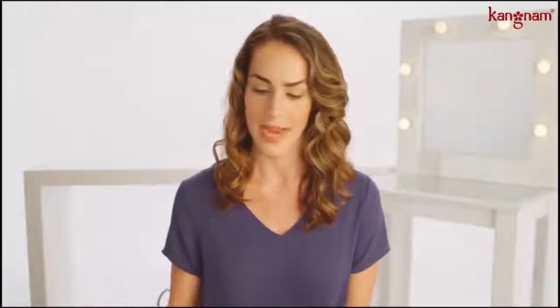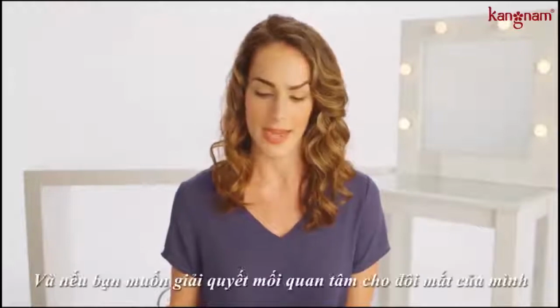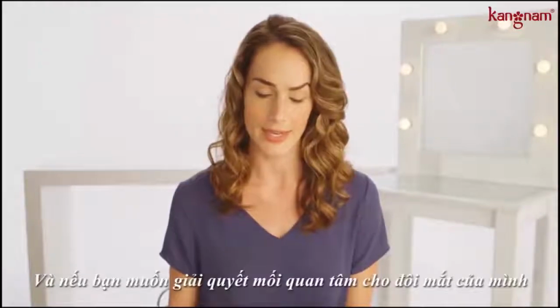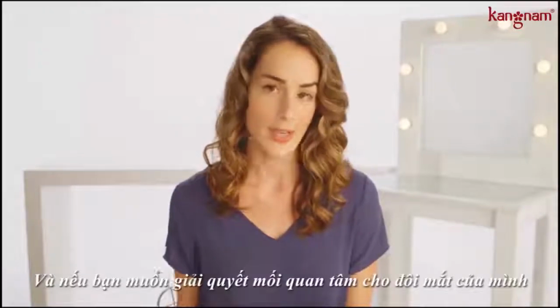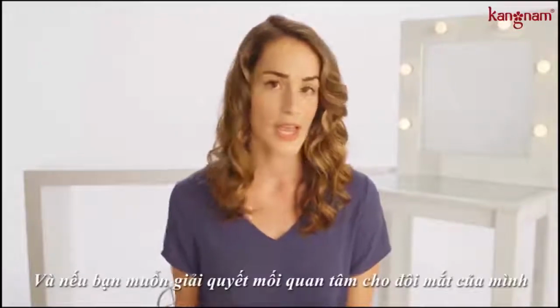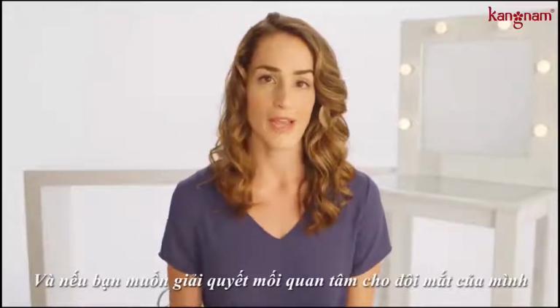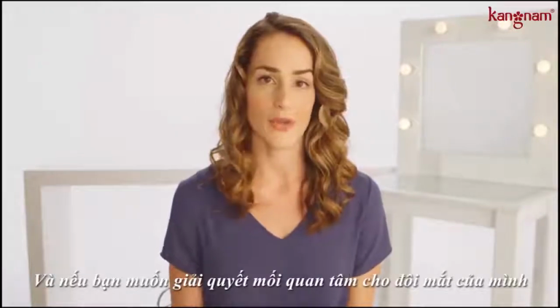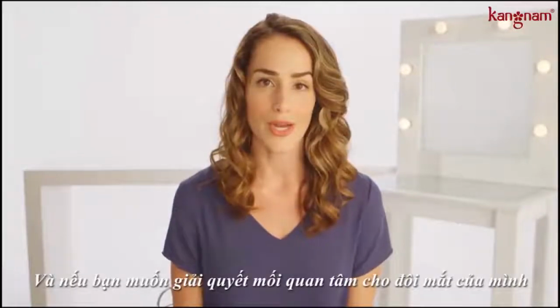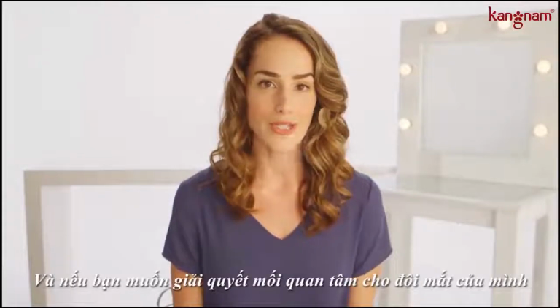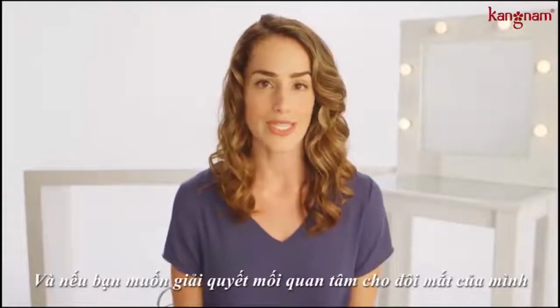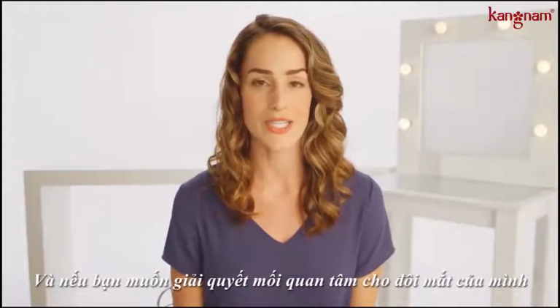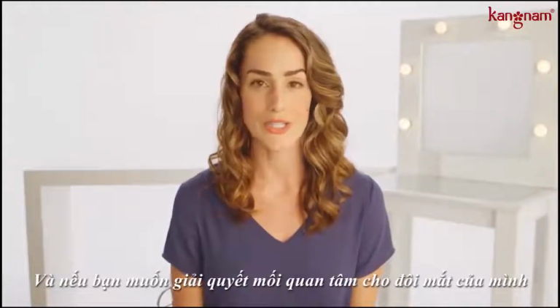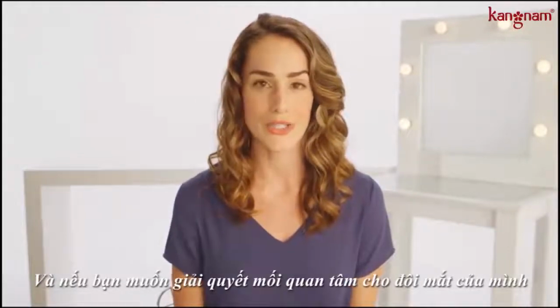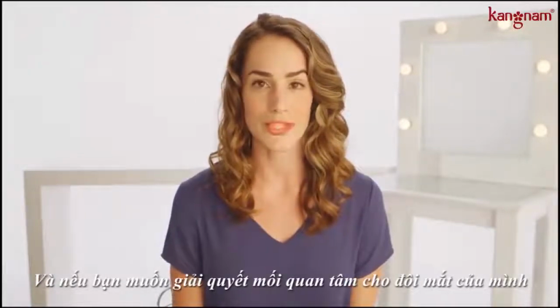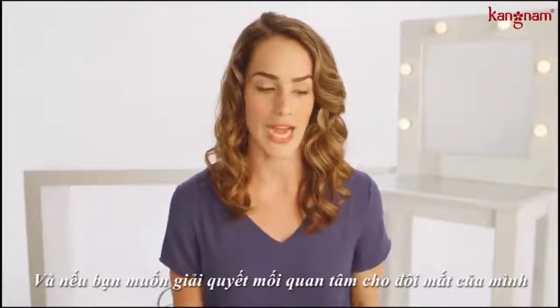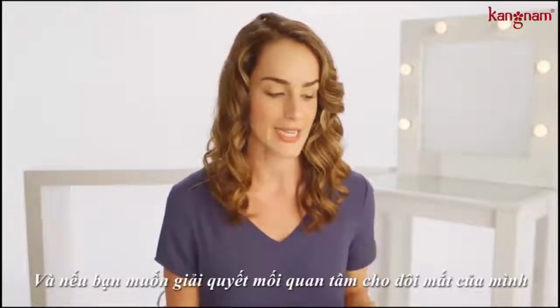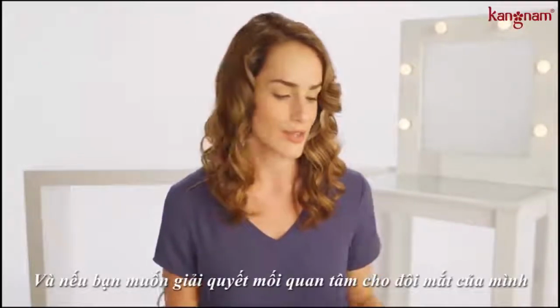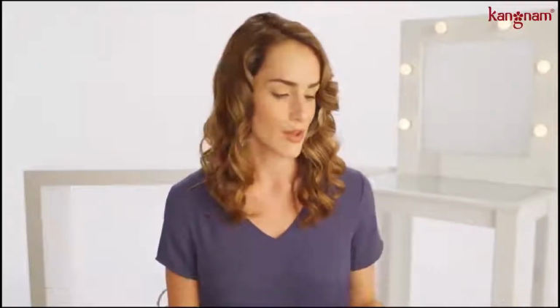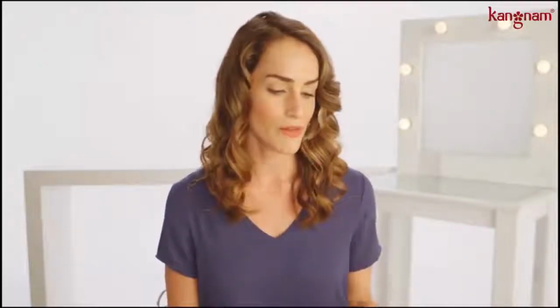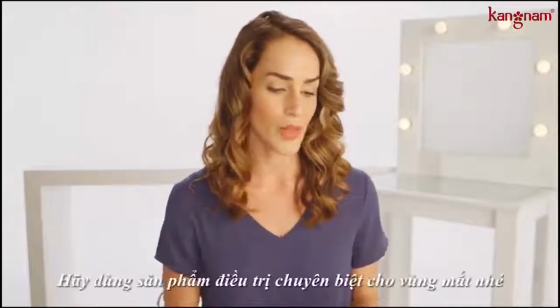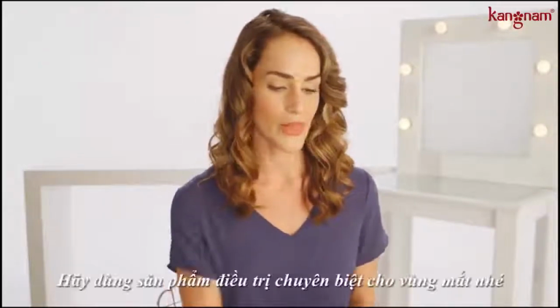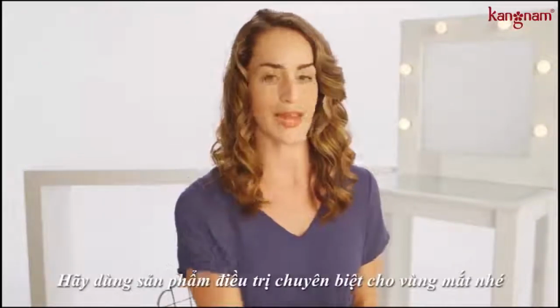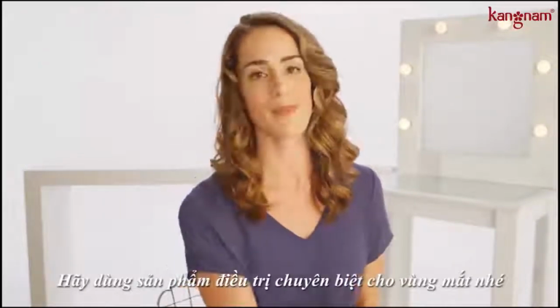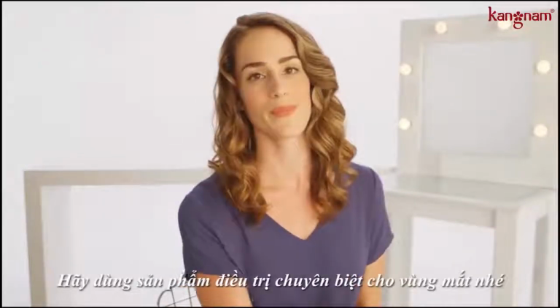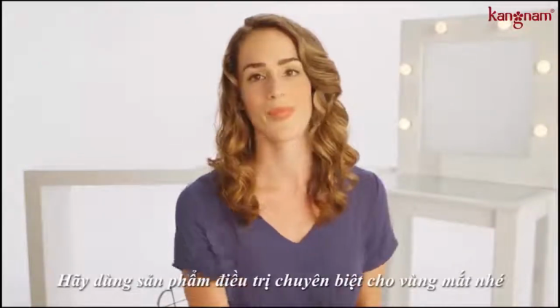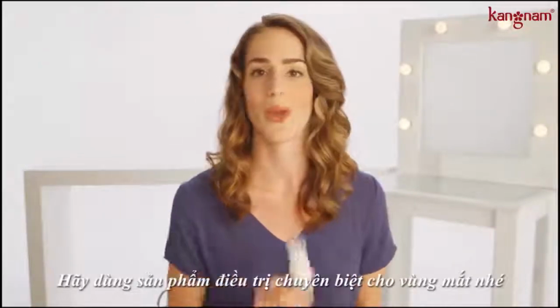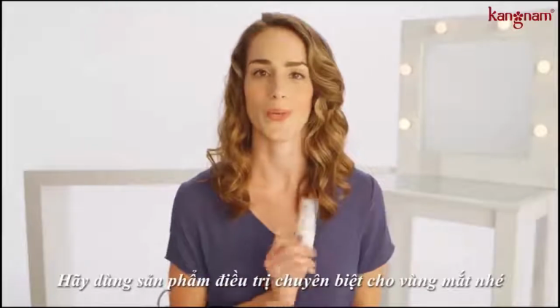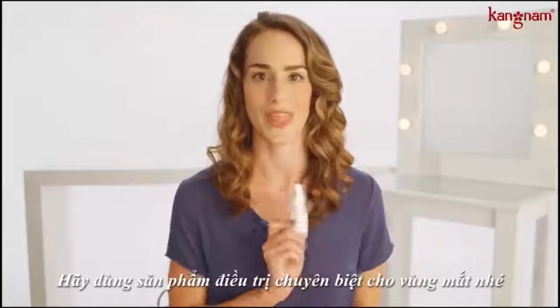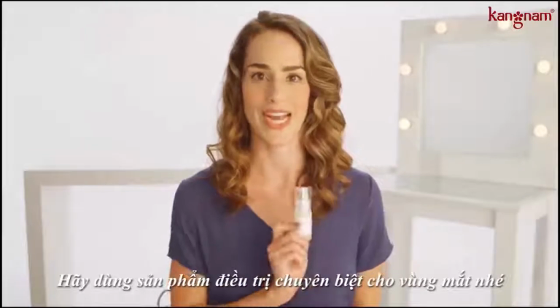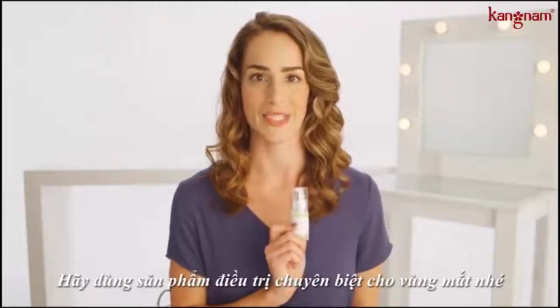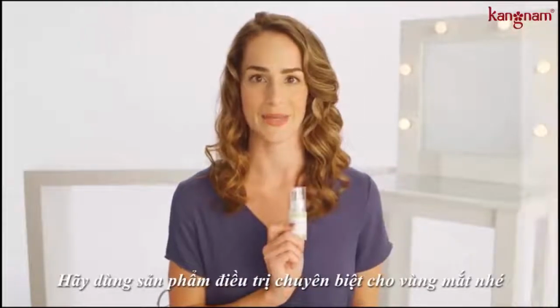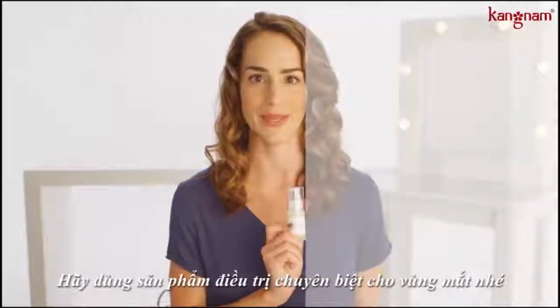And if you want to address the concerns around your eyes, follow that up with an eye treatment.